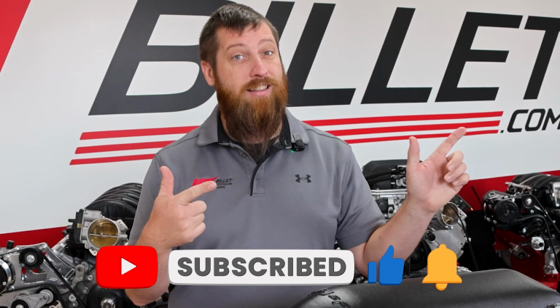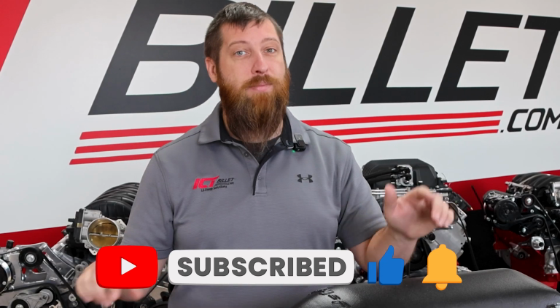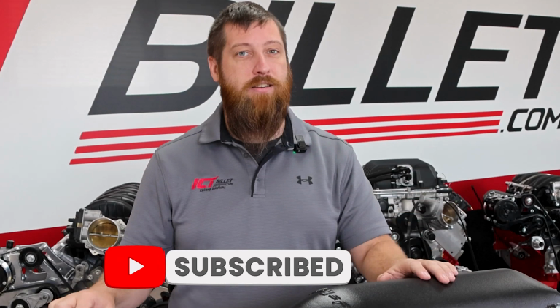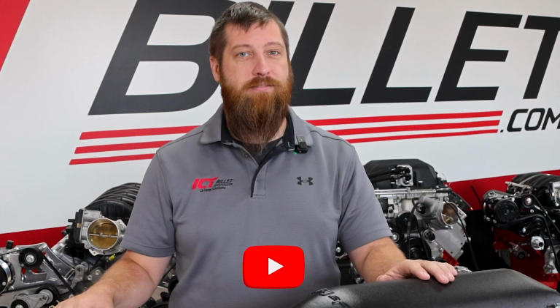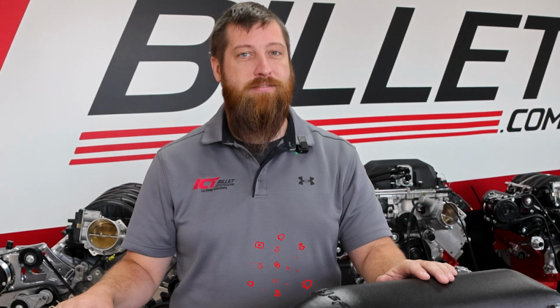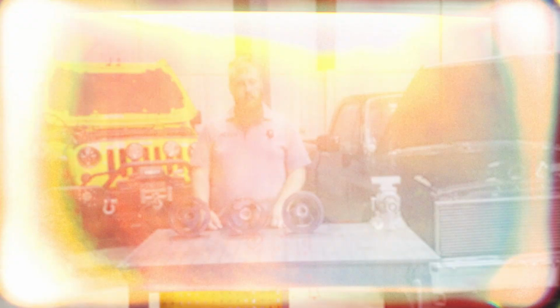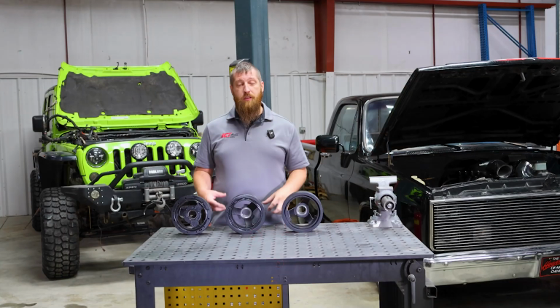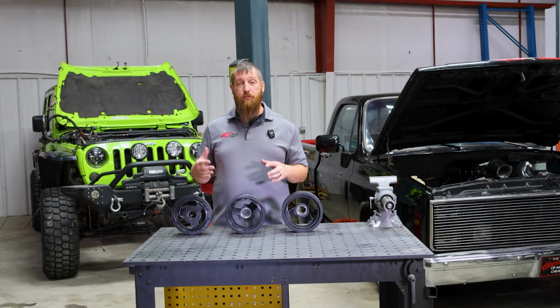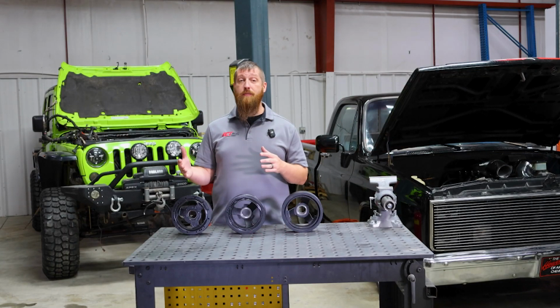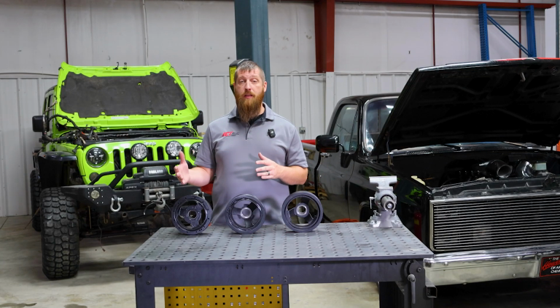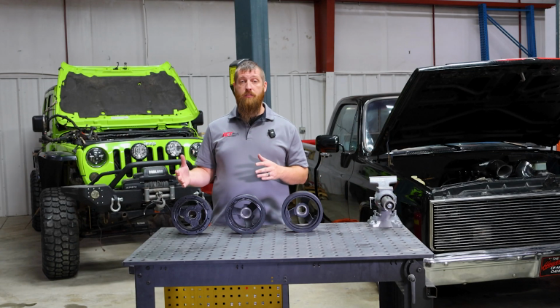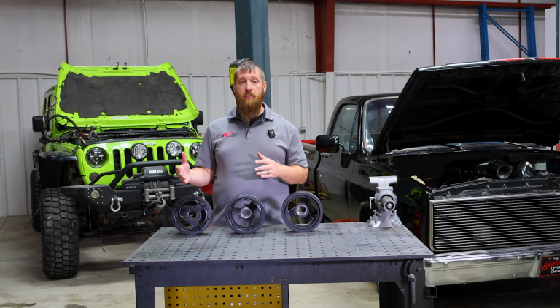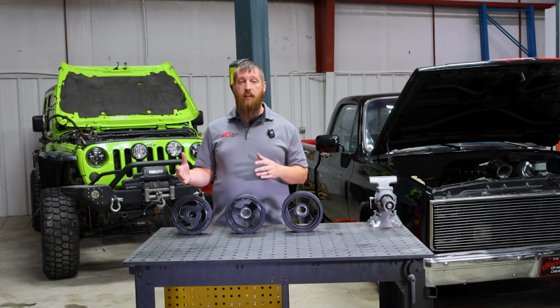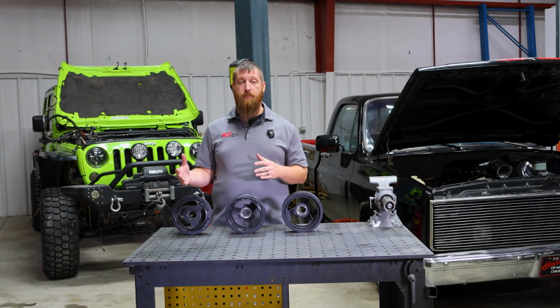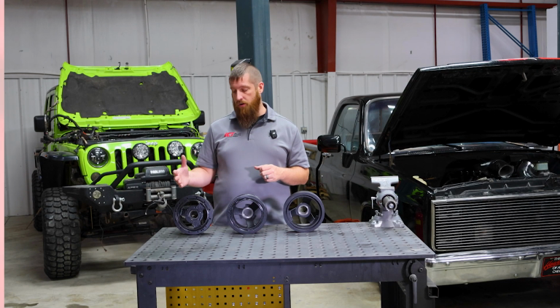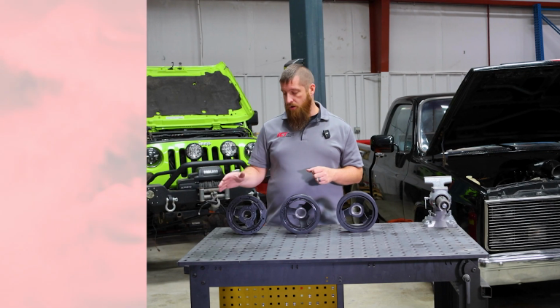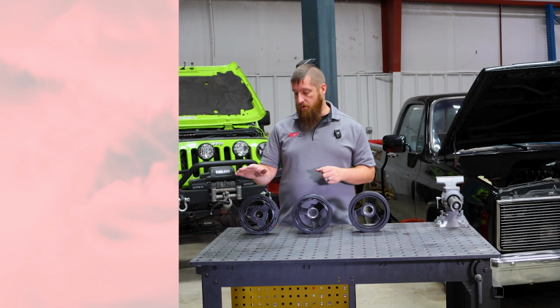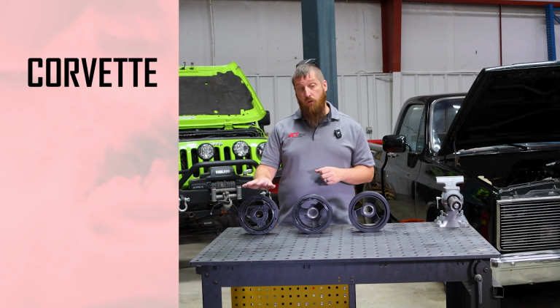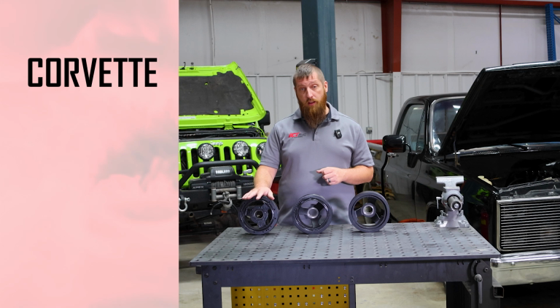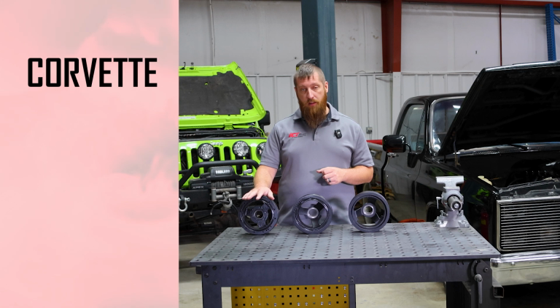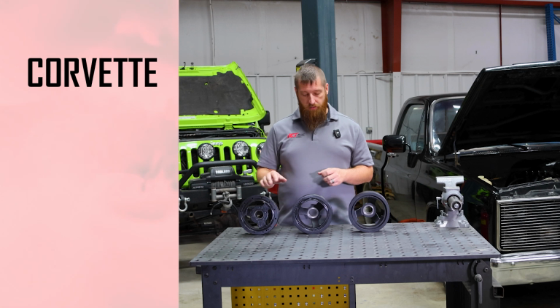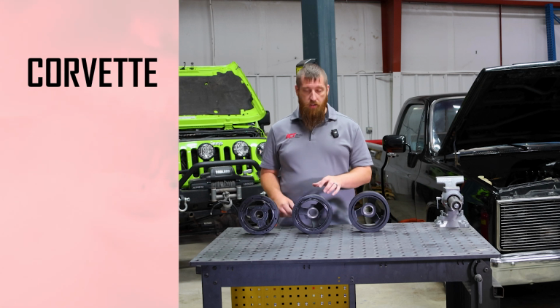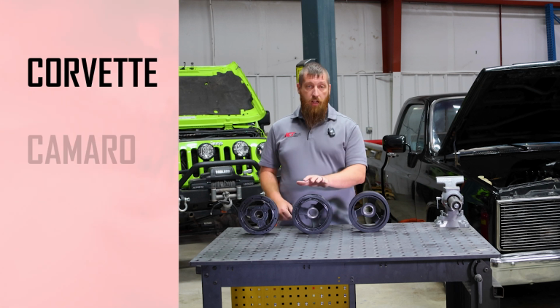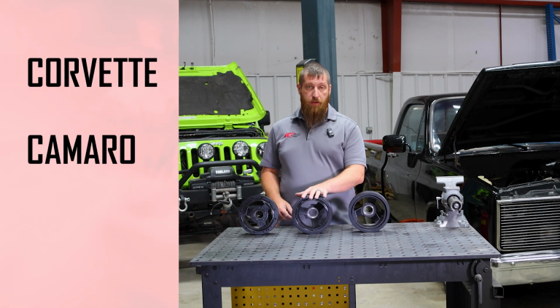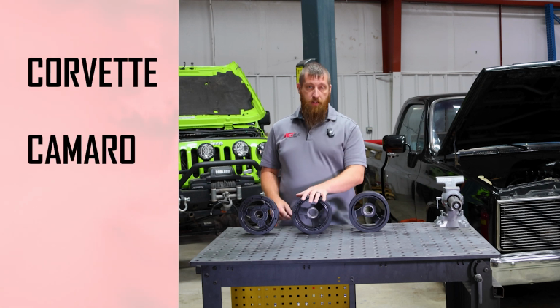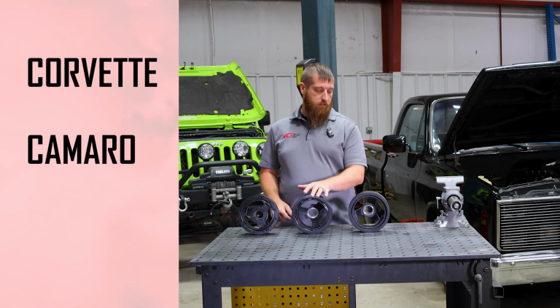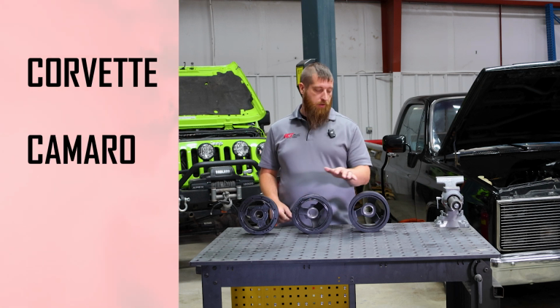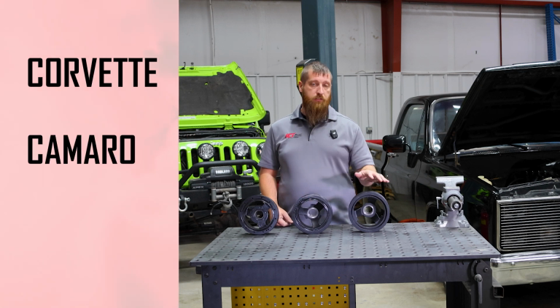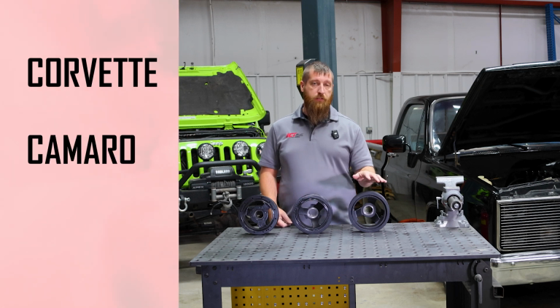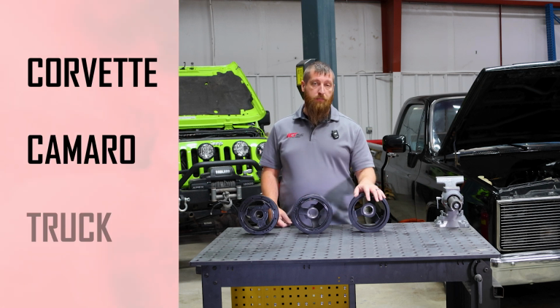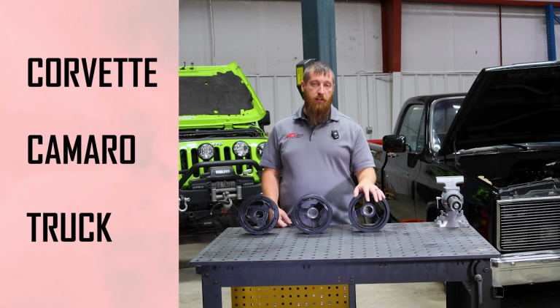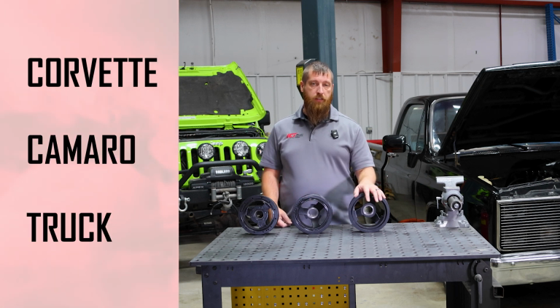Let's get back to it. So we have three main balancers on an LS motor: we have a Corvette balancer, a Camaro balancer, and we also have a truck balancer.